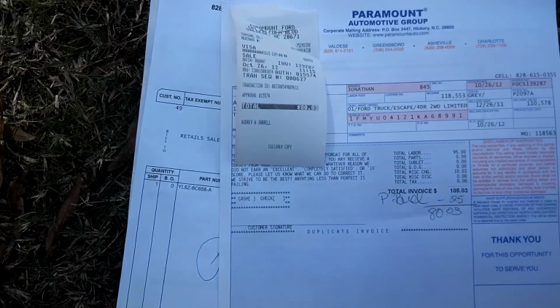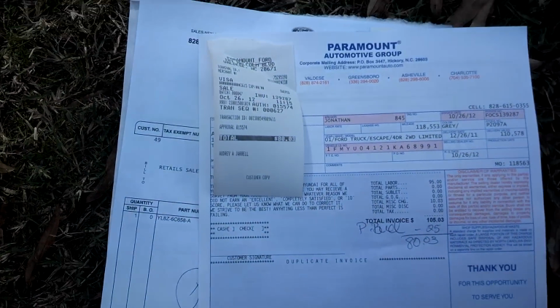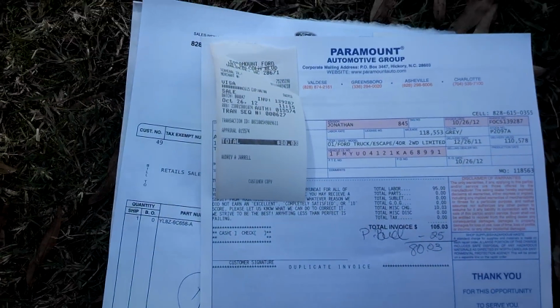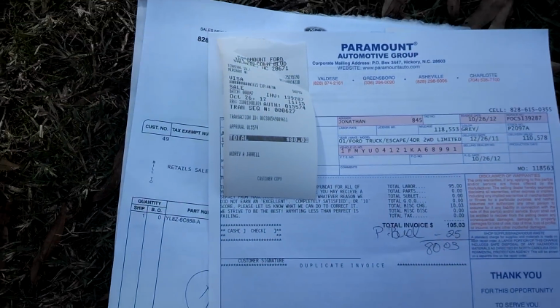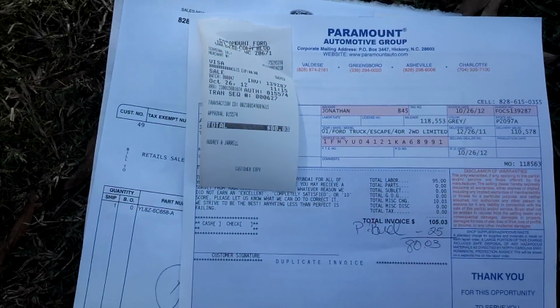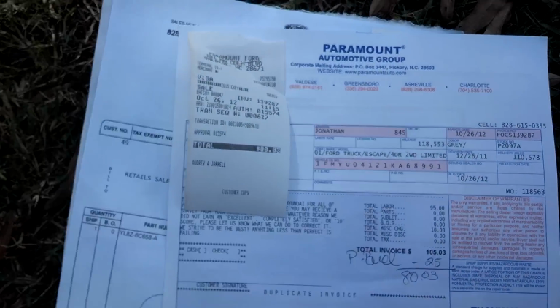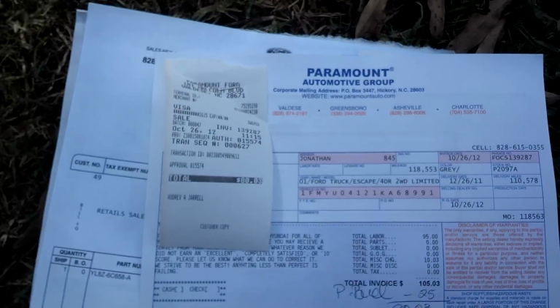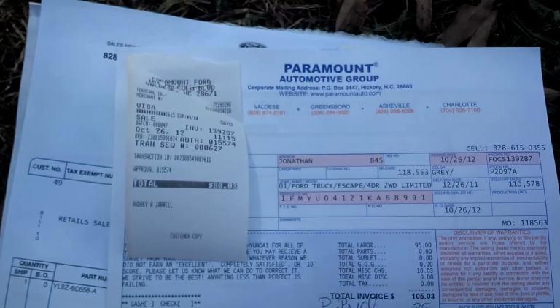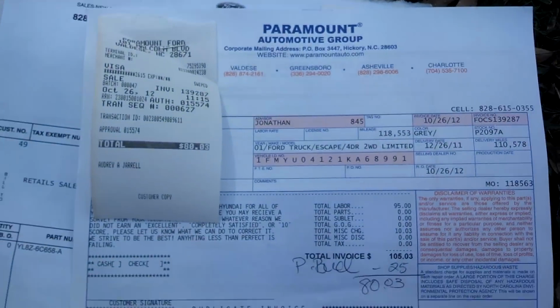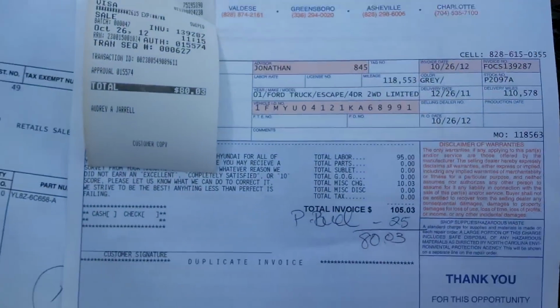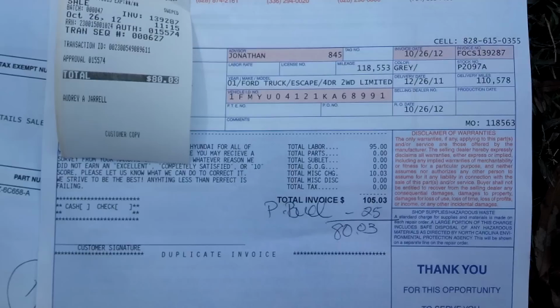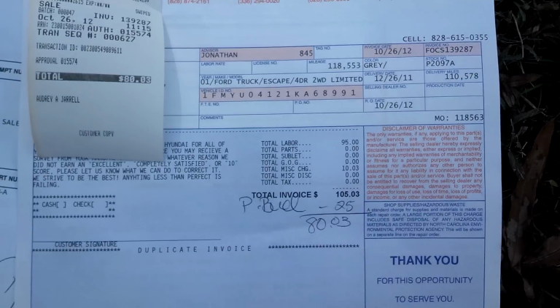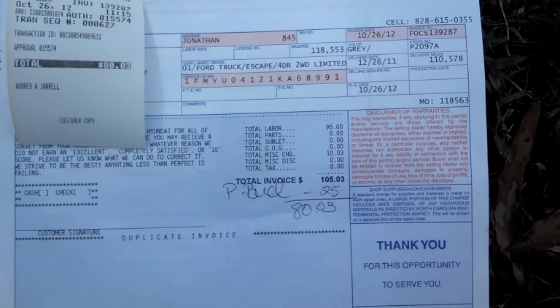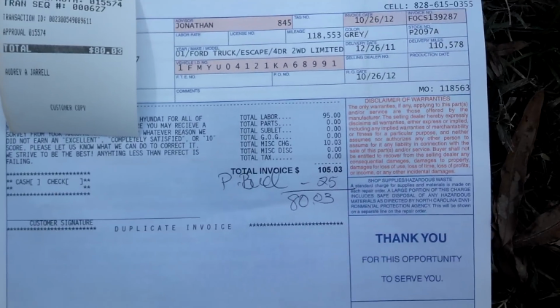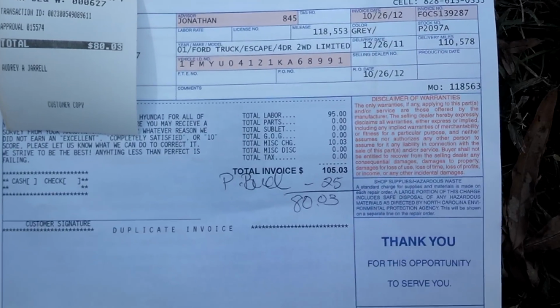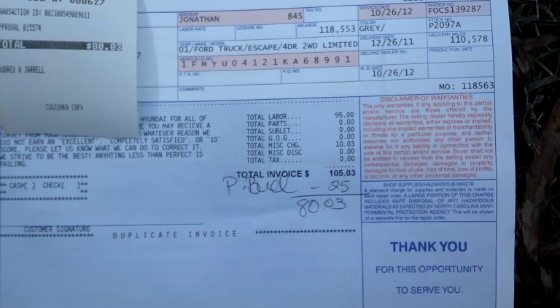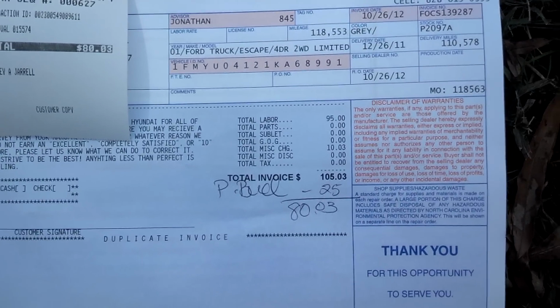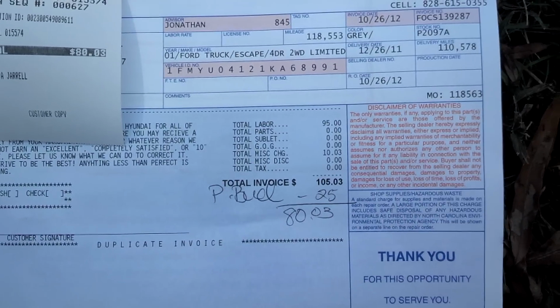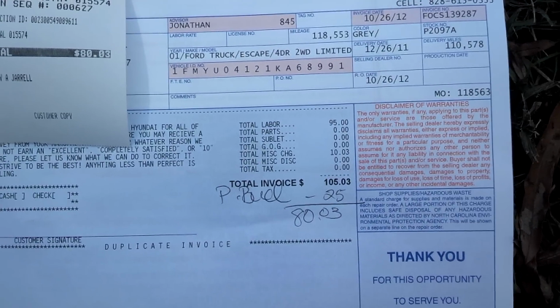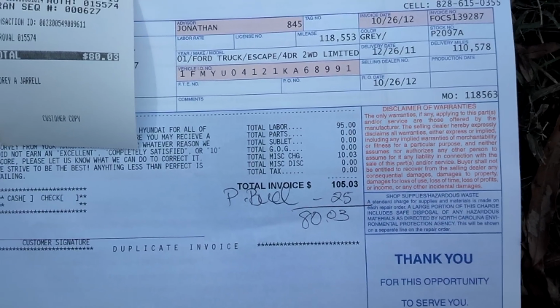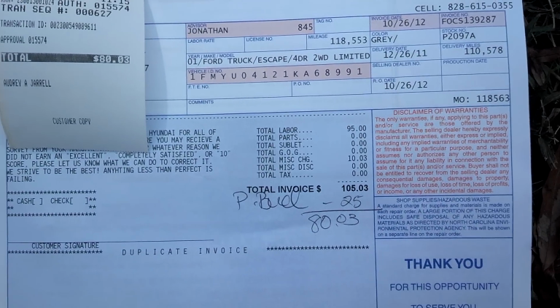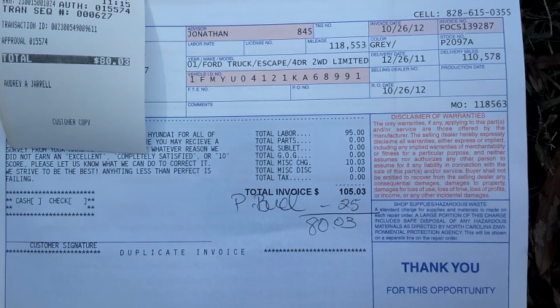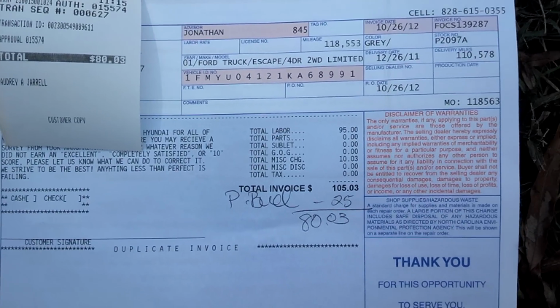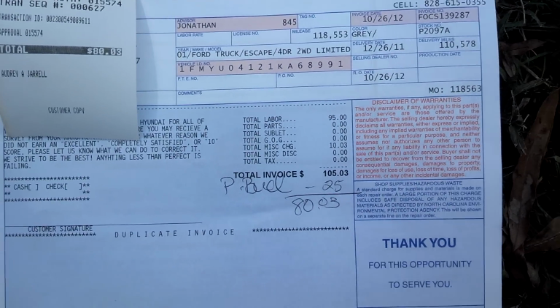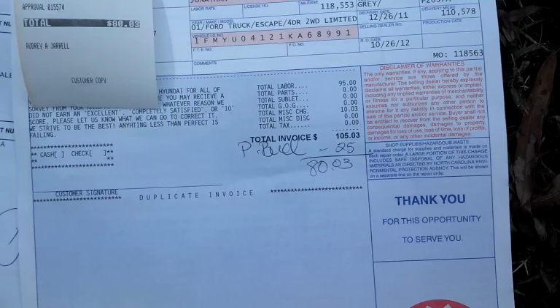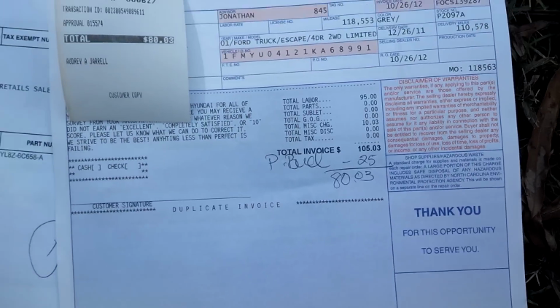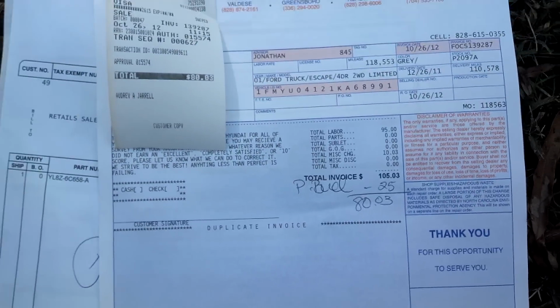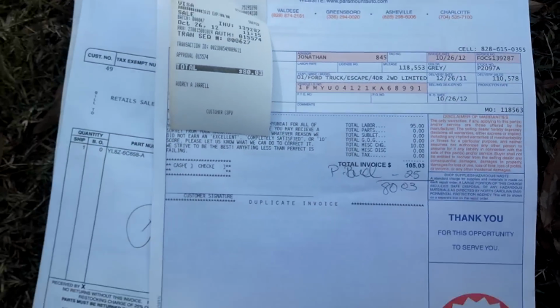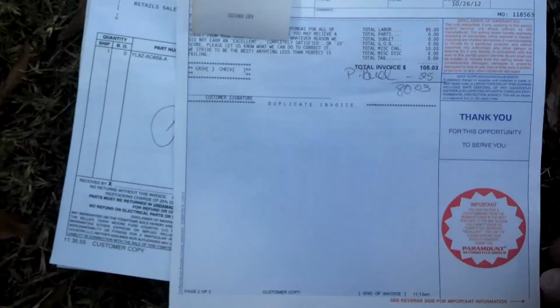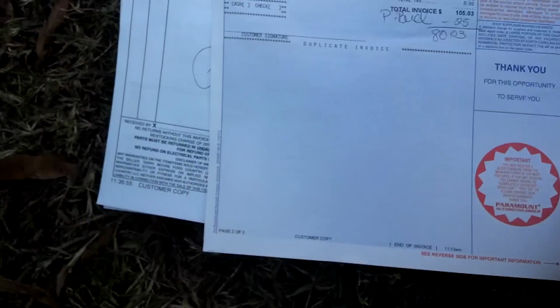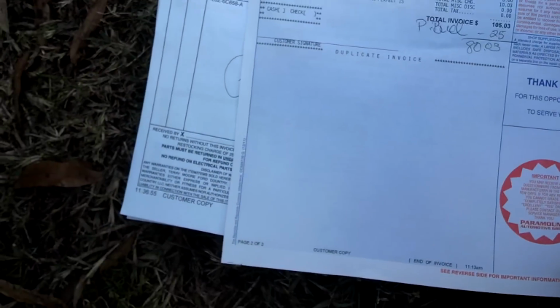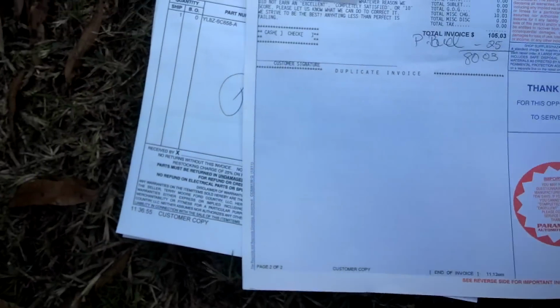It was $100 to figure it out, but I had a $25 coupon.